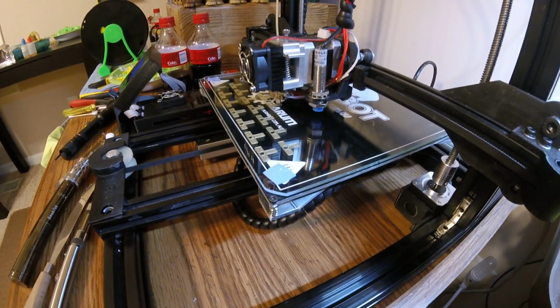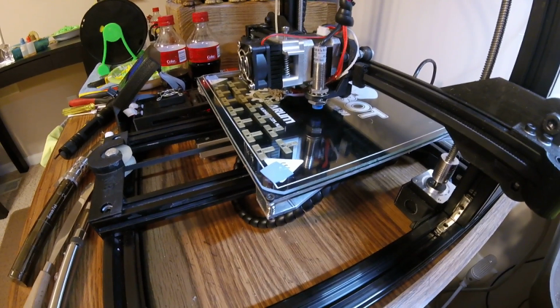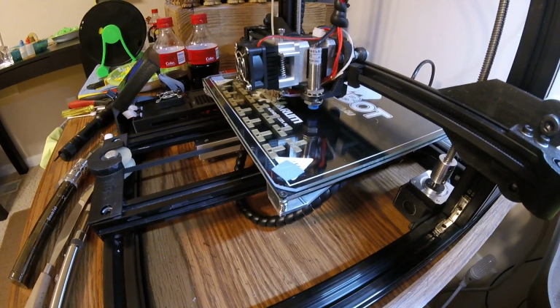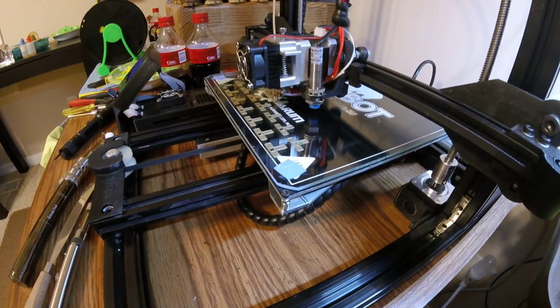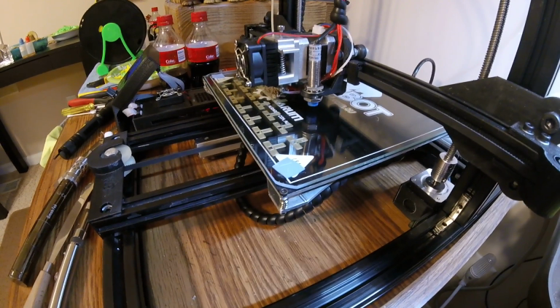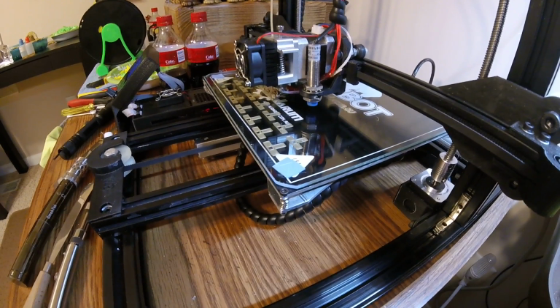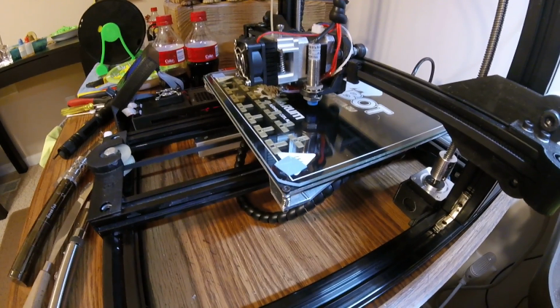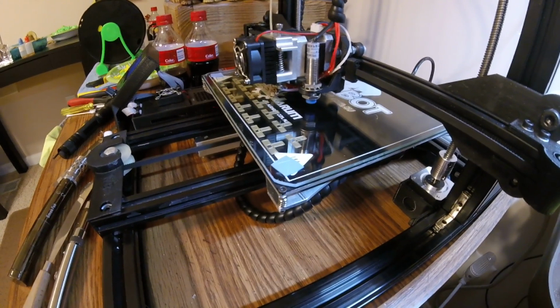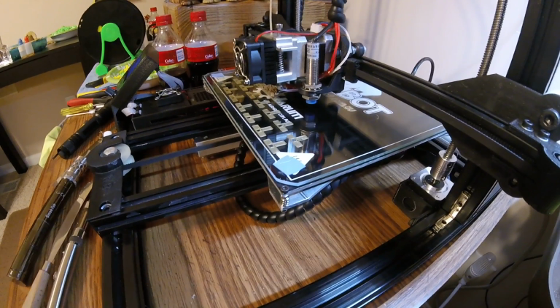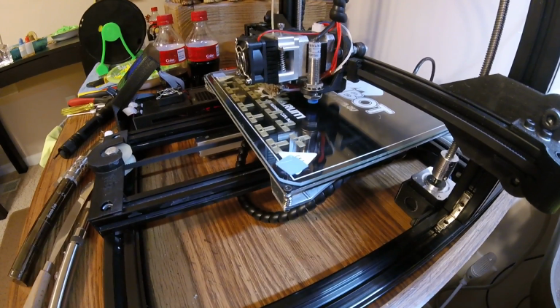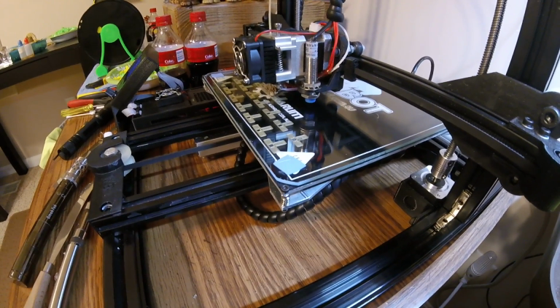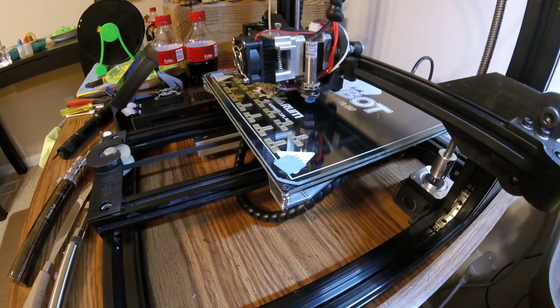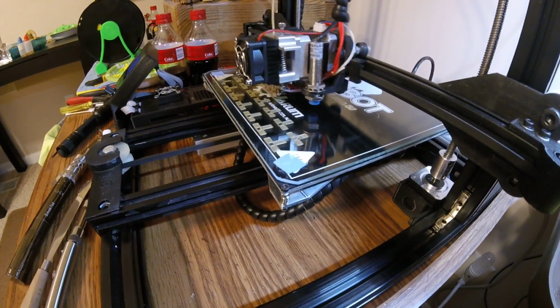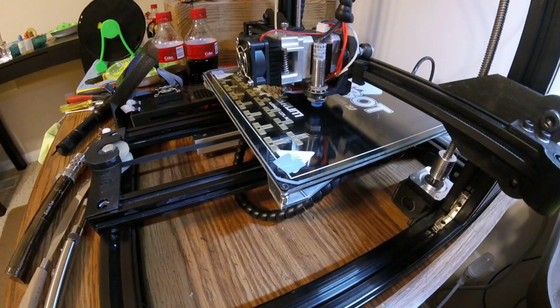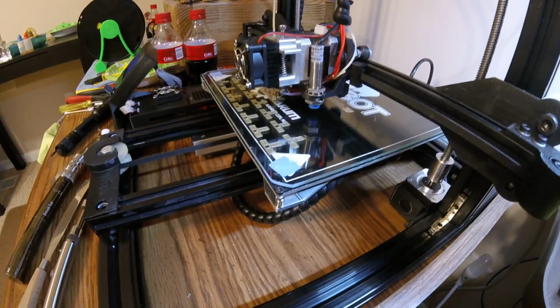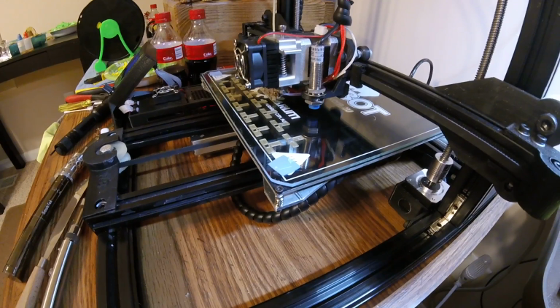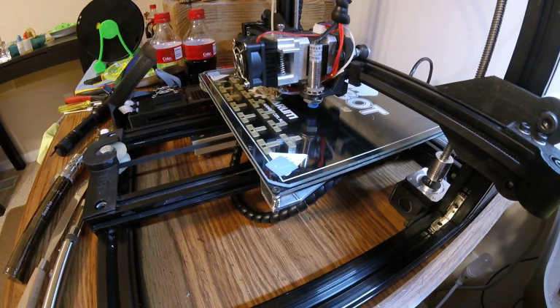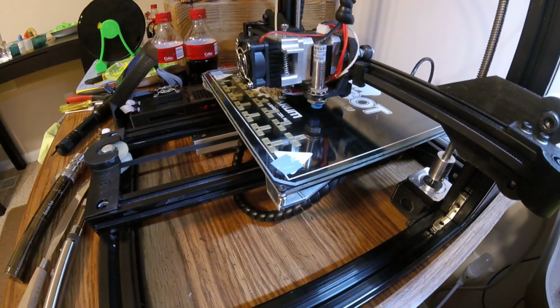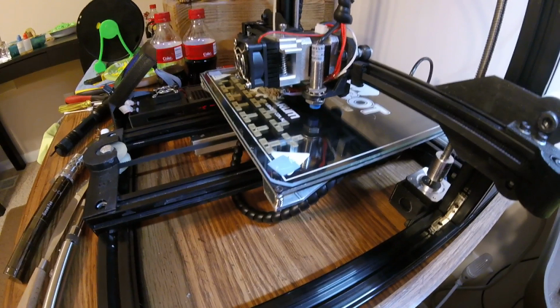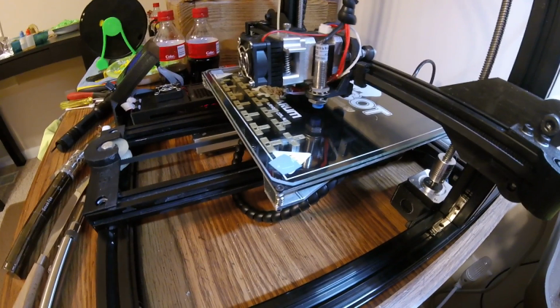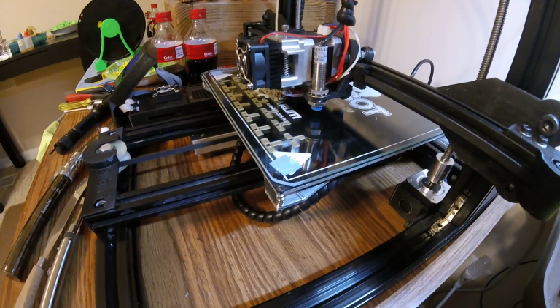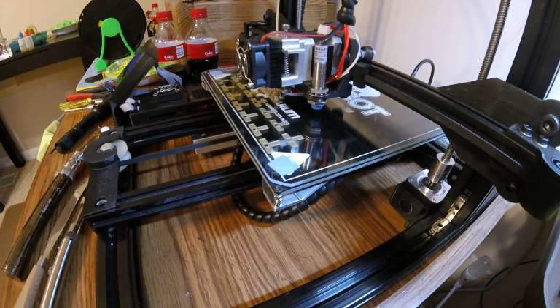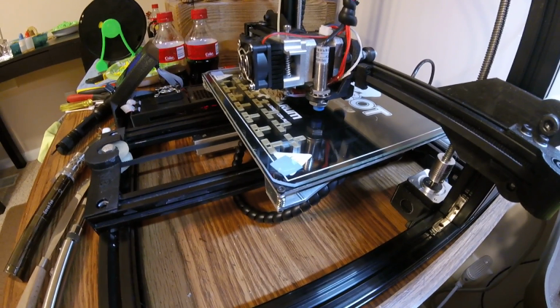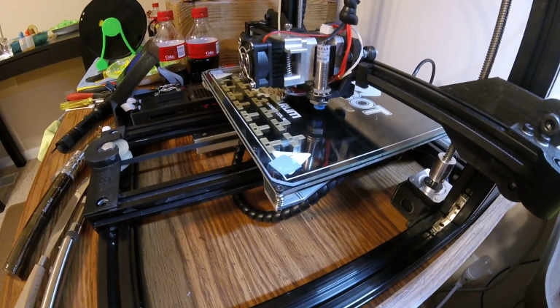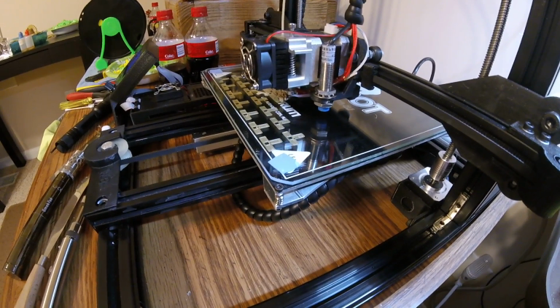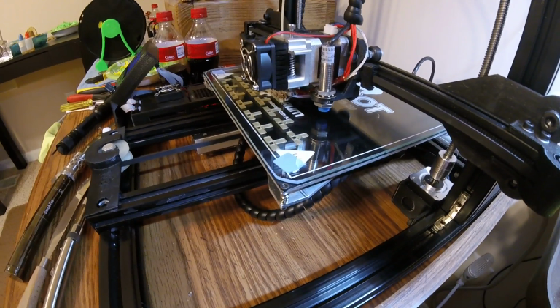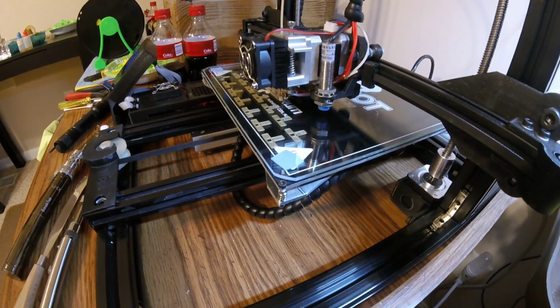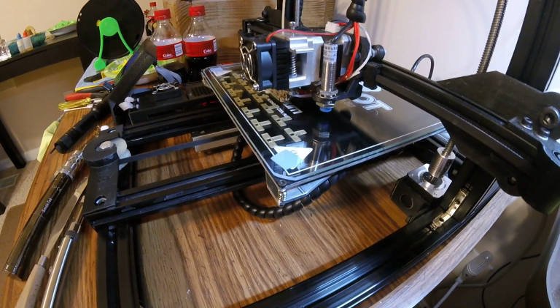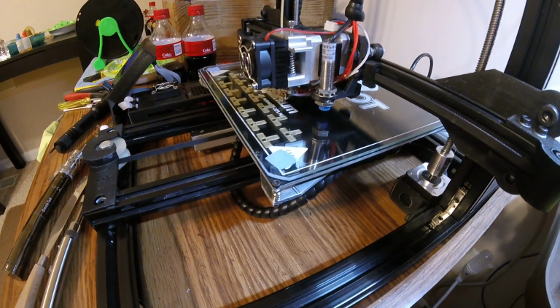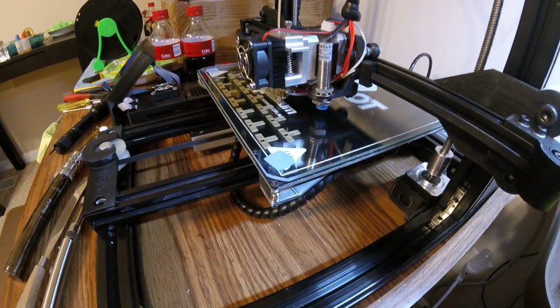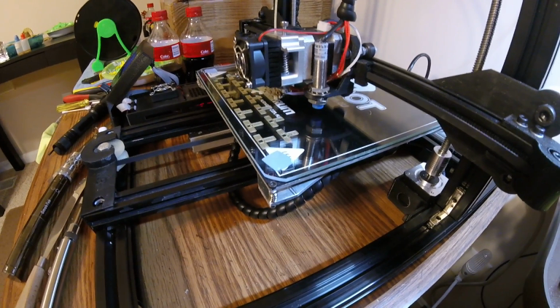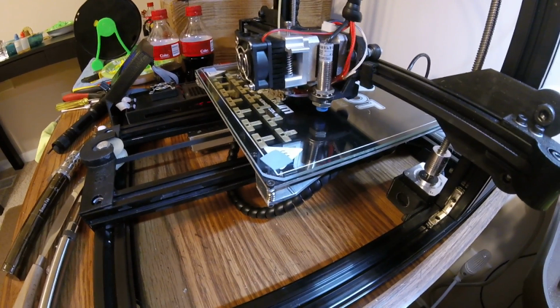Look how nice that's printing. Probably used a little bit more infill. That's just the first round there.